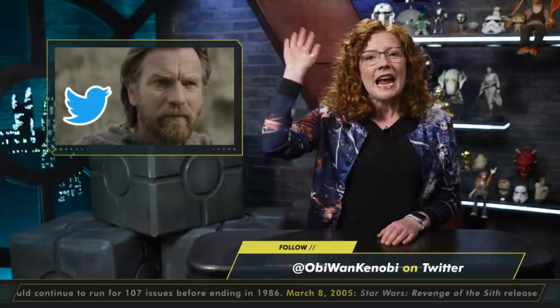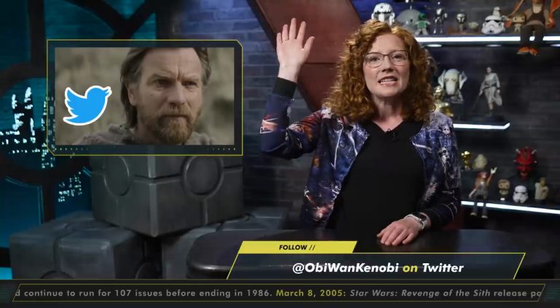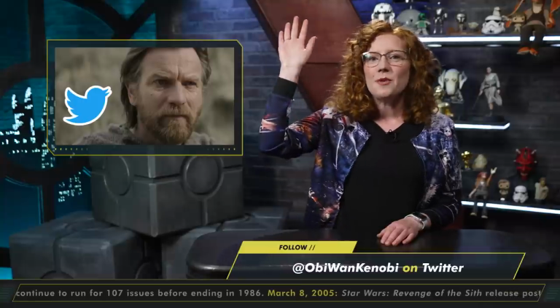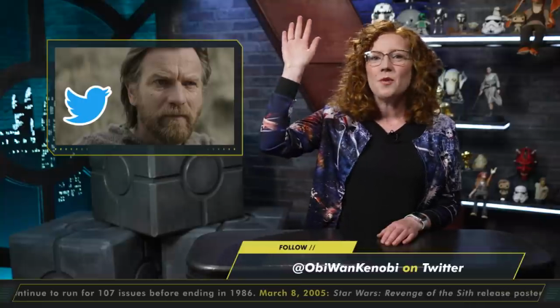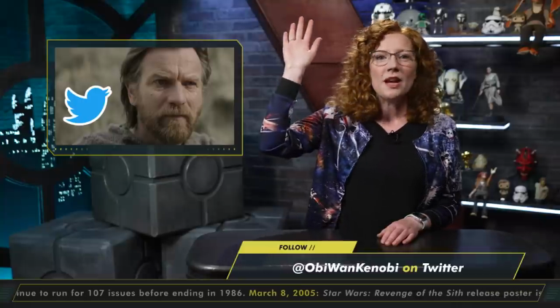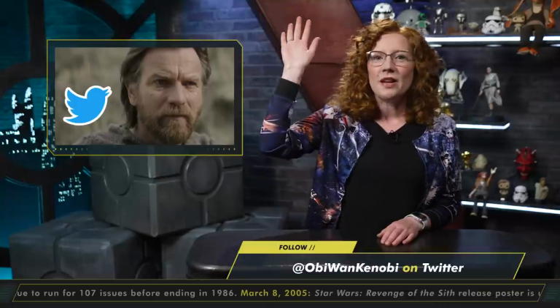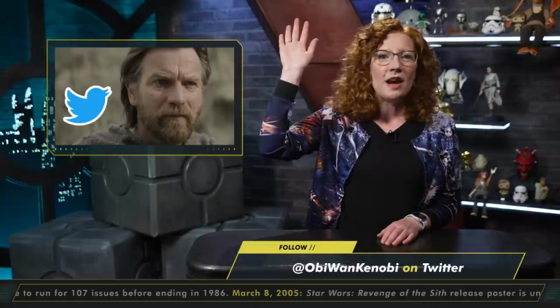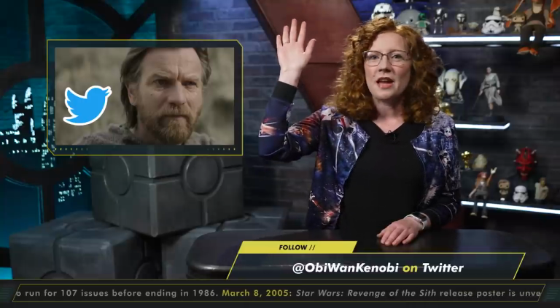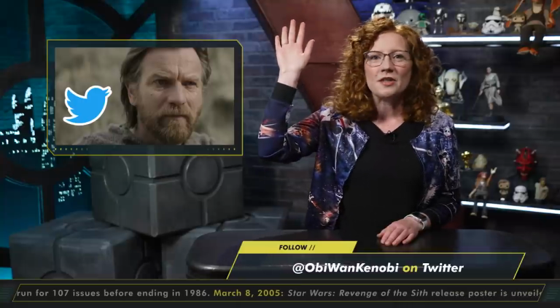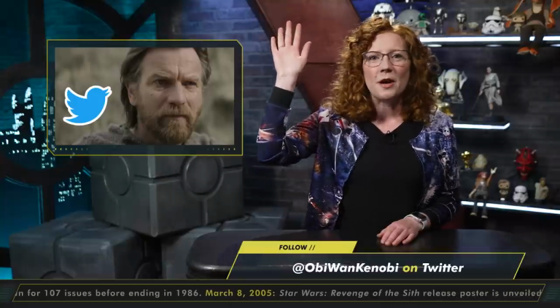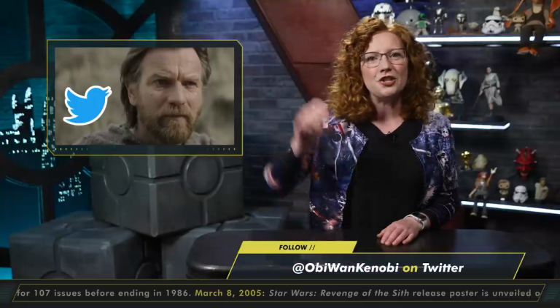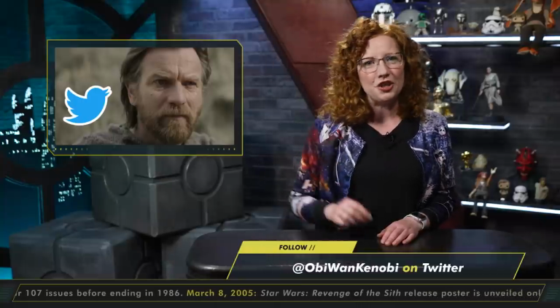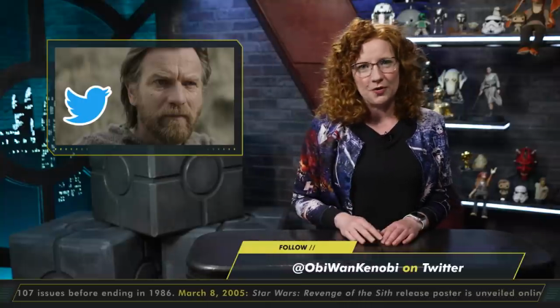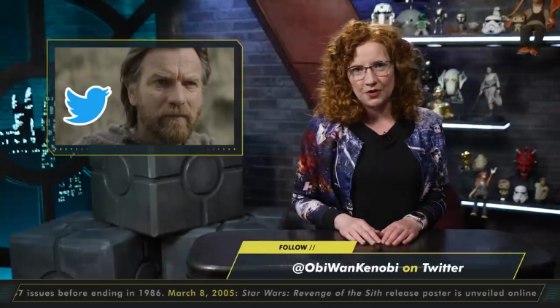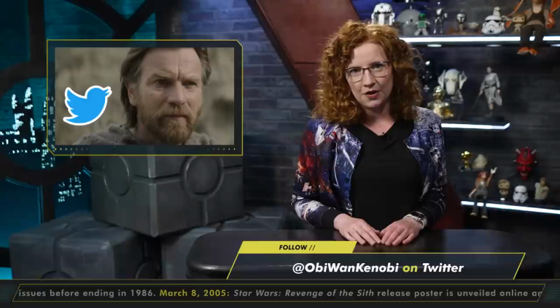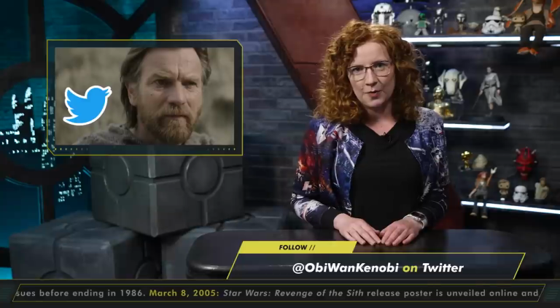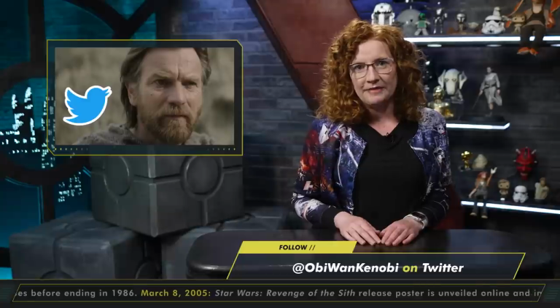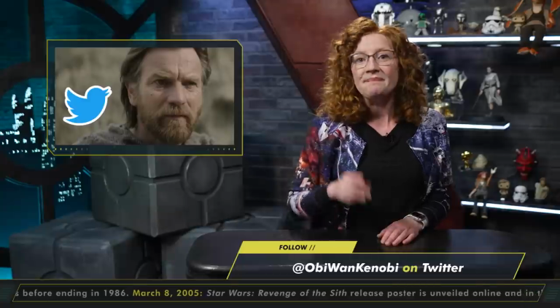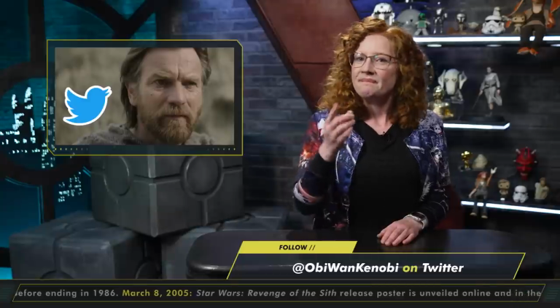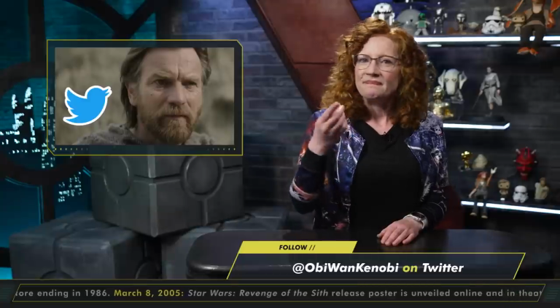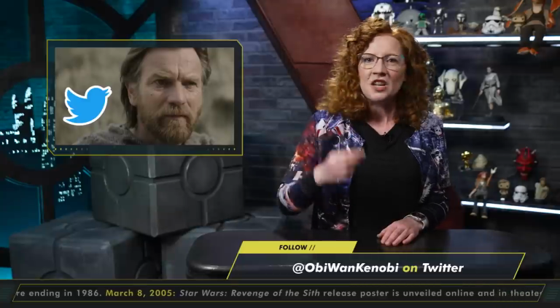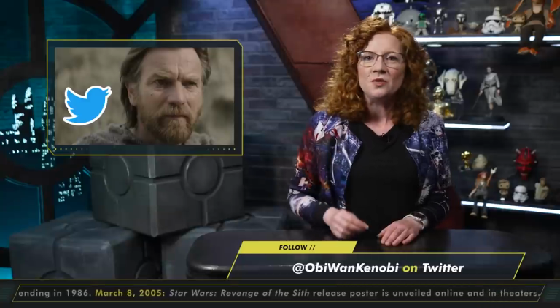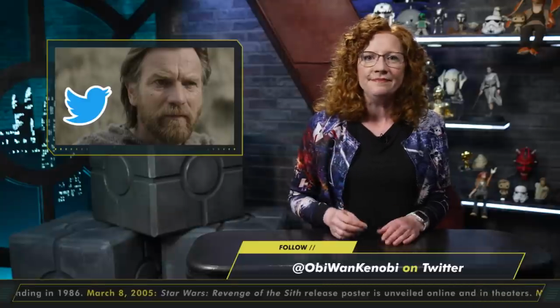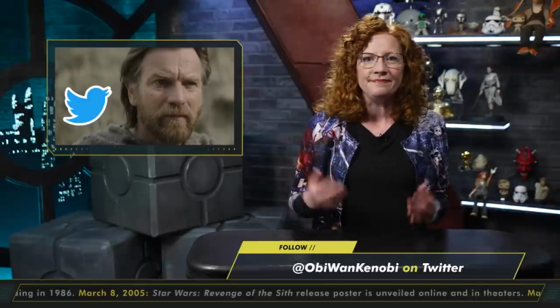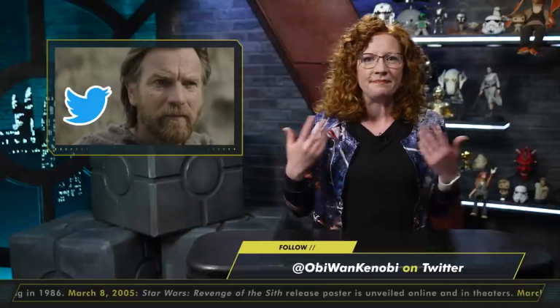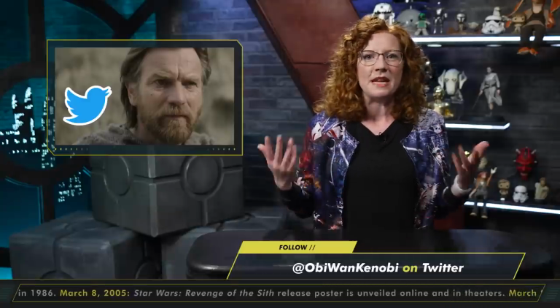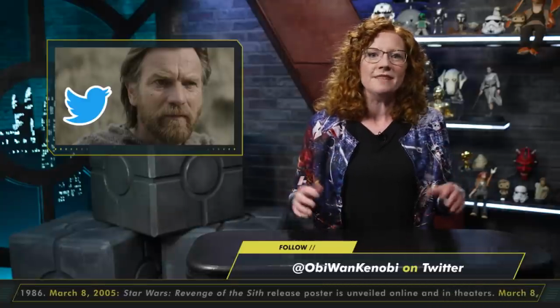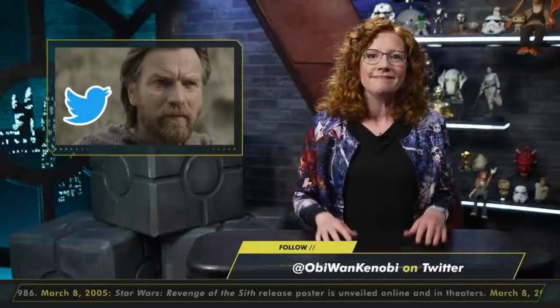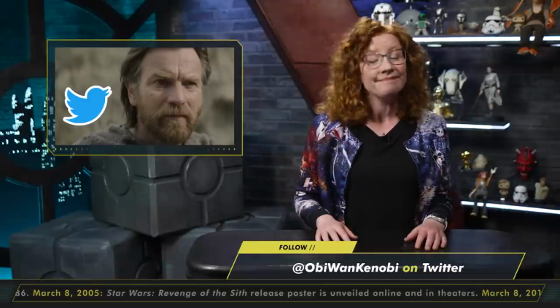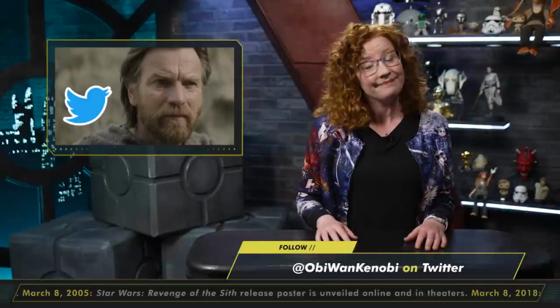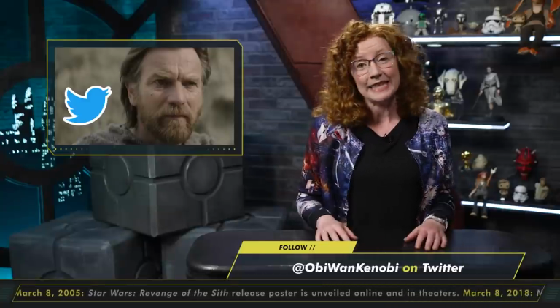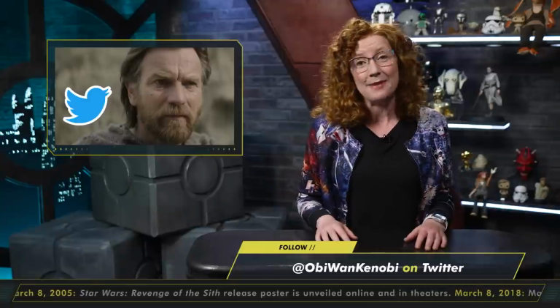Hands up if you can't read that without responding, "General Kenobi." You, me — same.